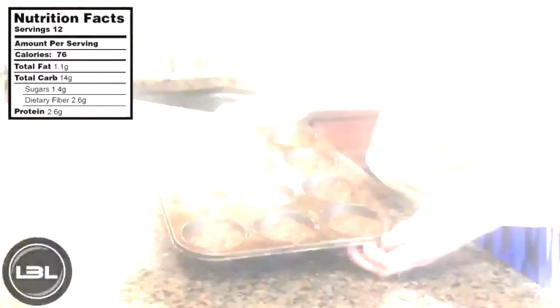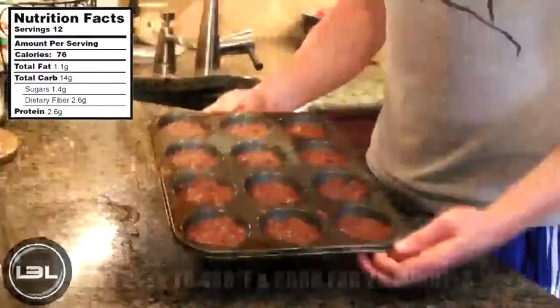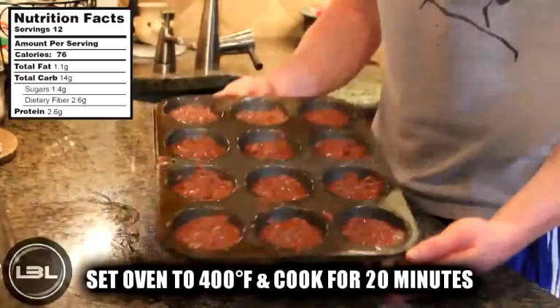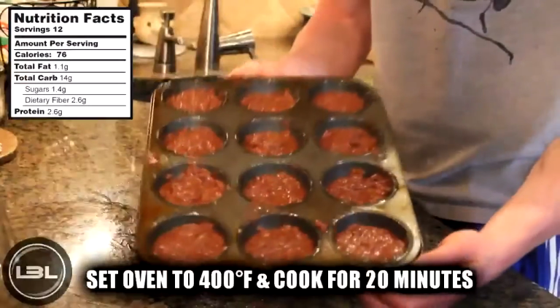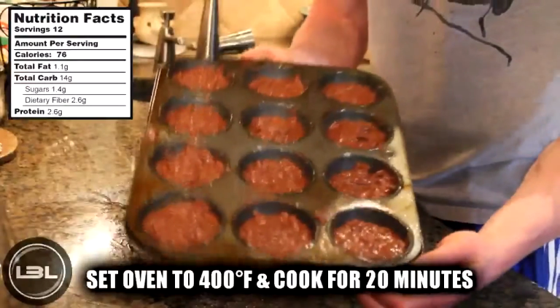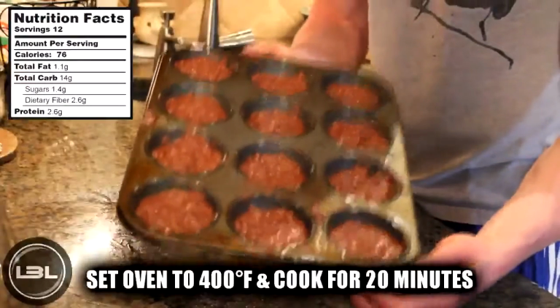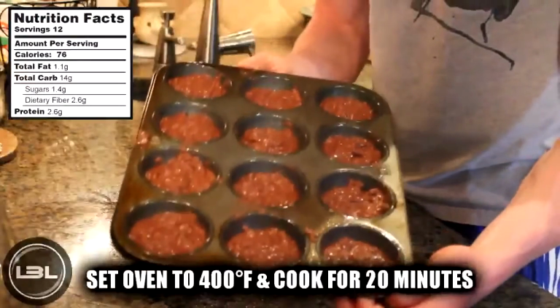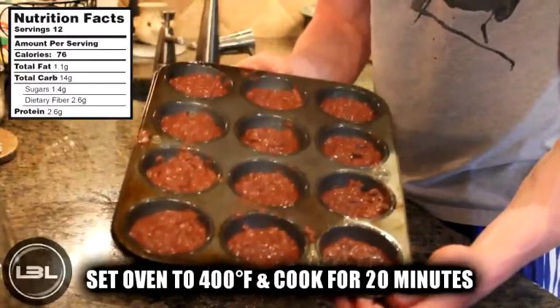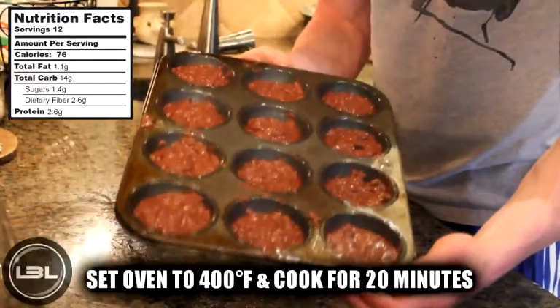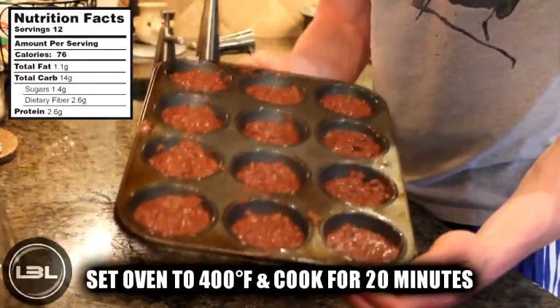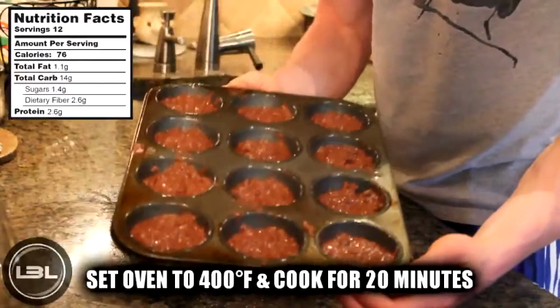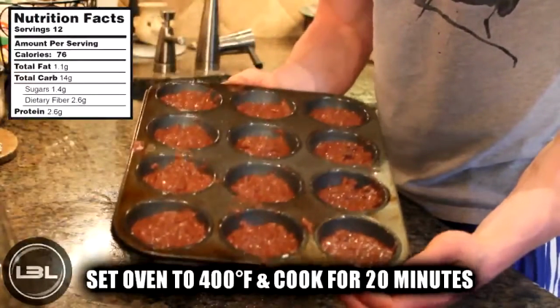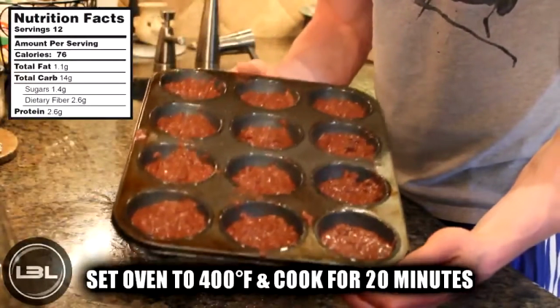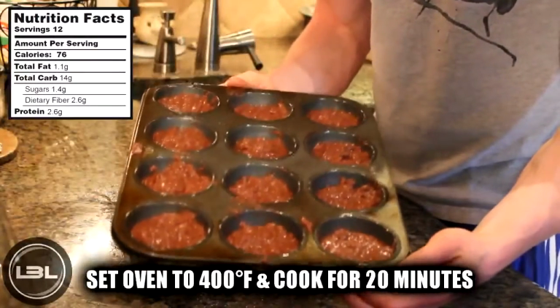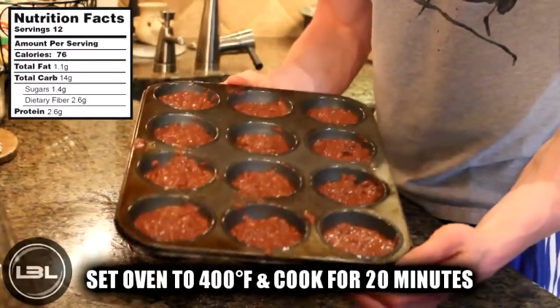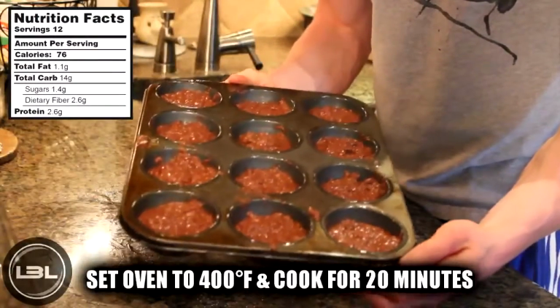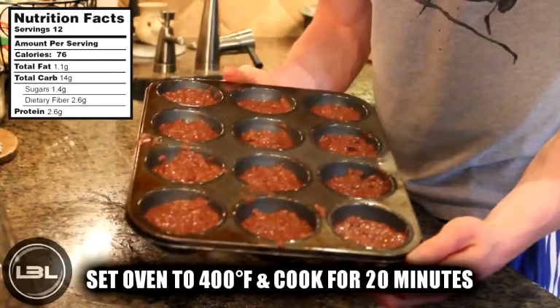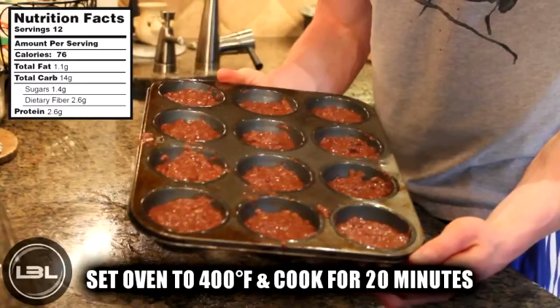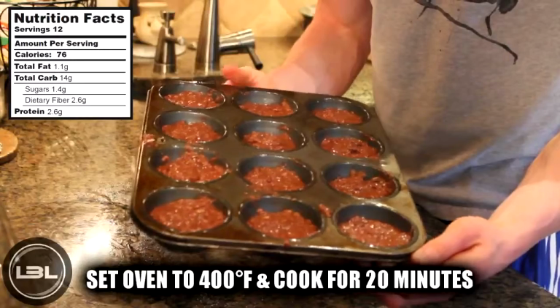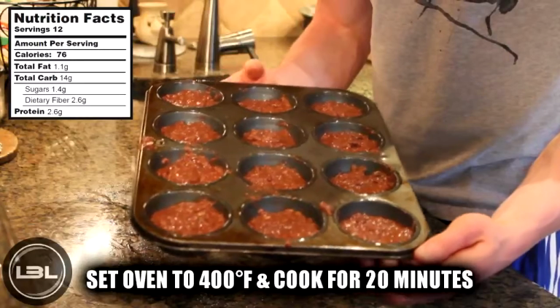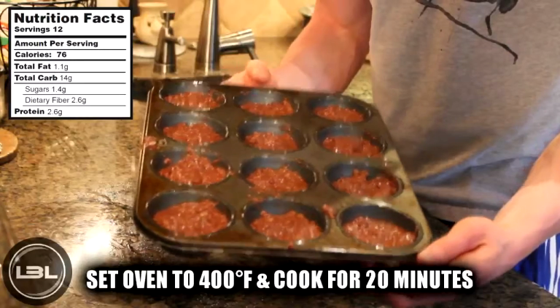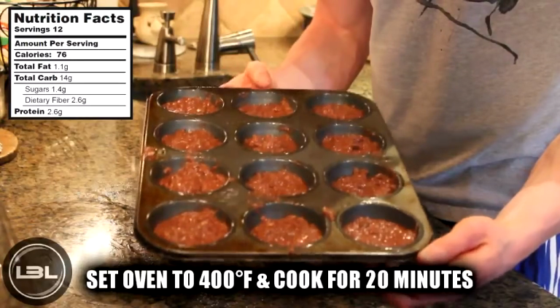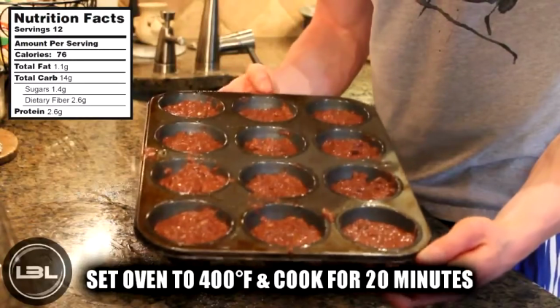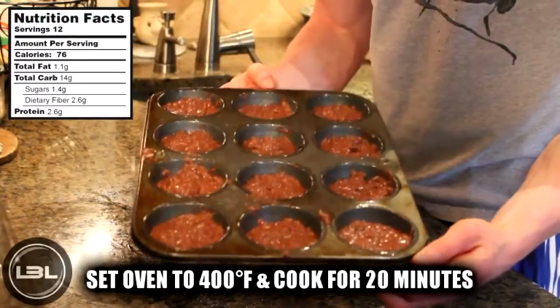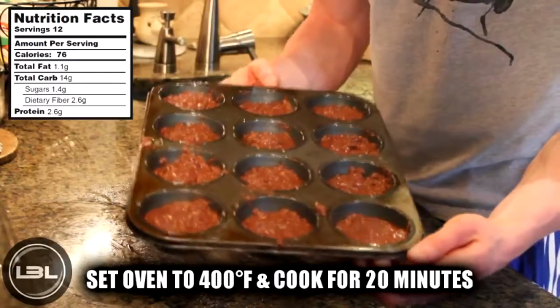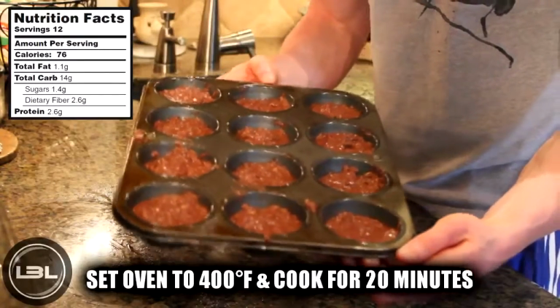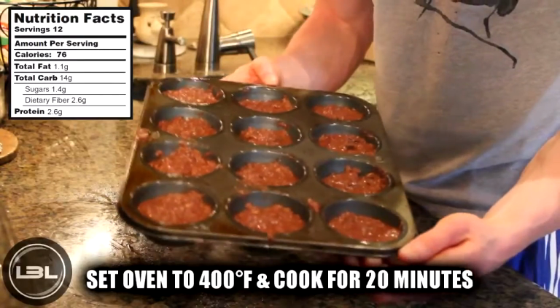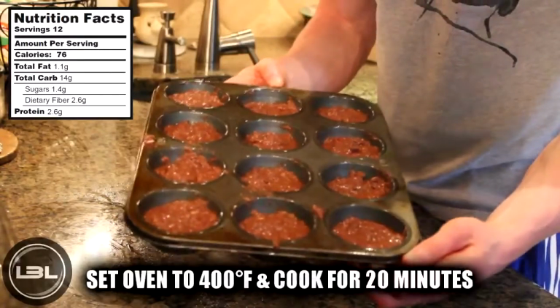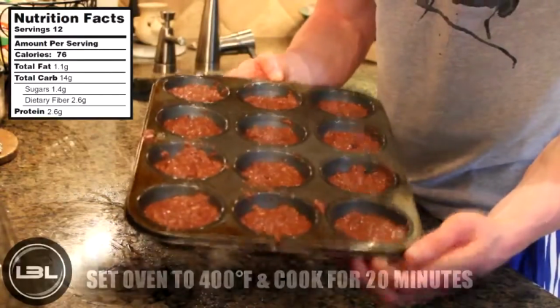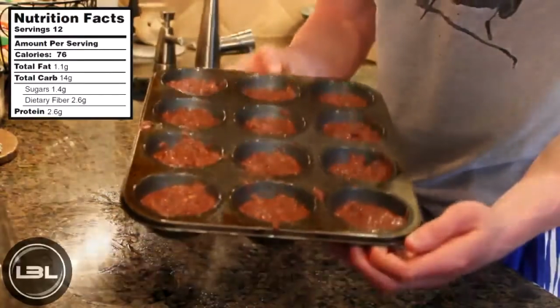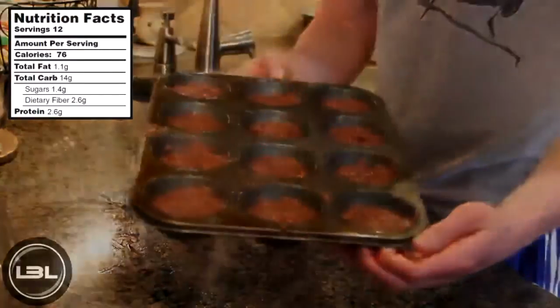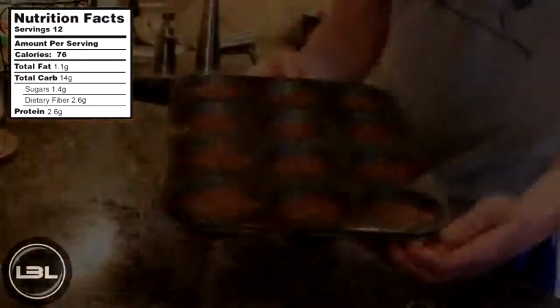Now we're going to put these in the oven at 400 degrees for 20 minutes. I'll see you guys when these are done.